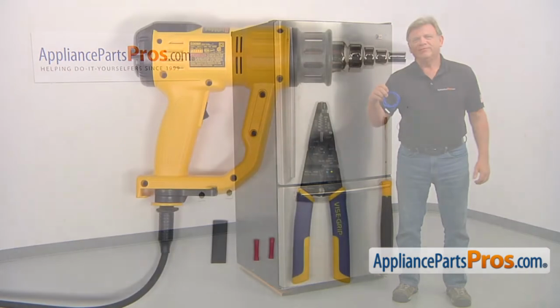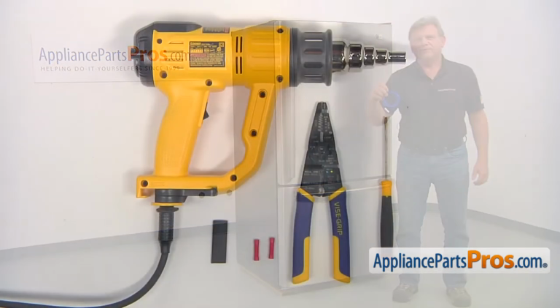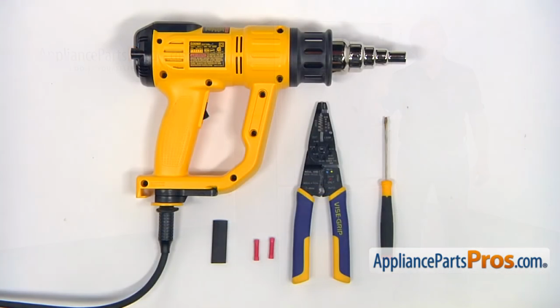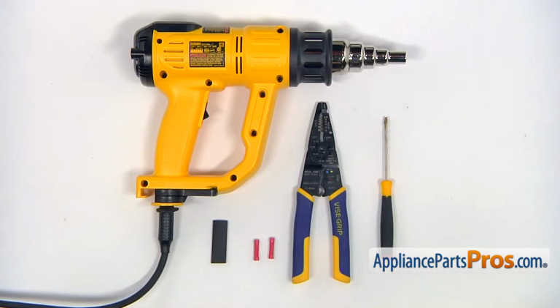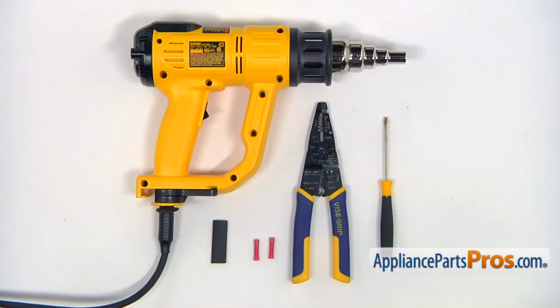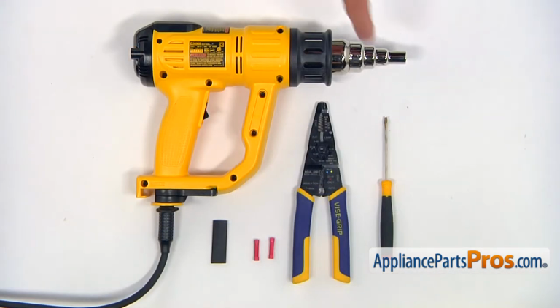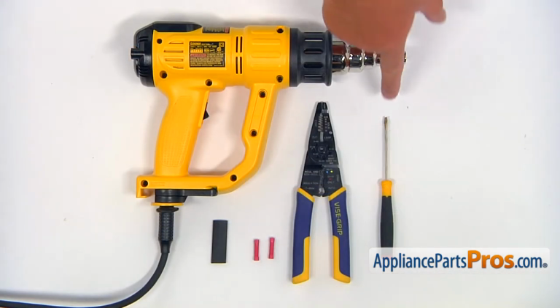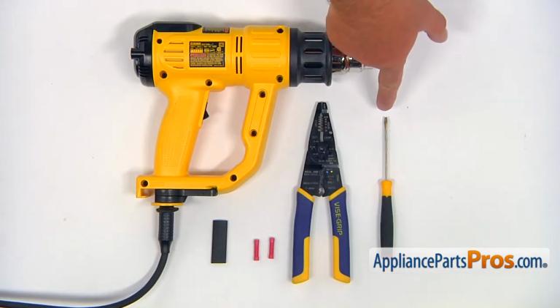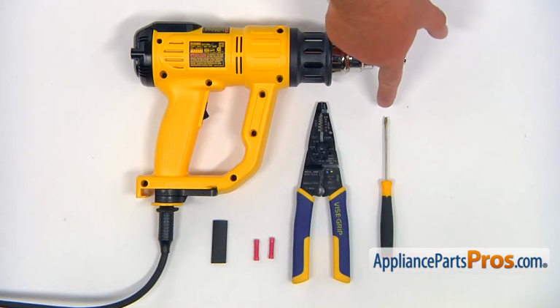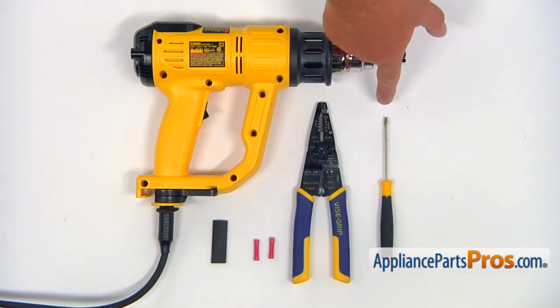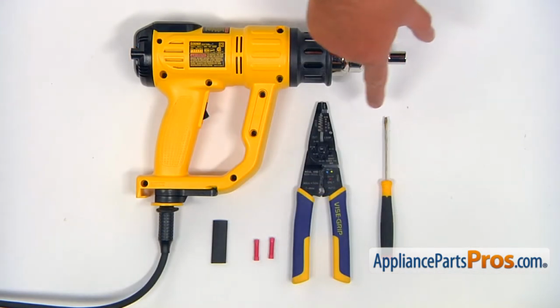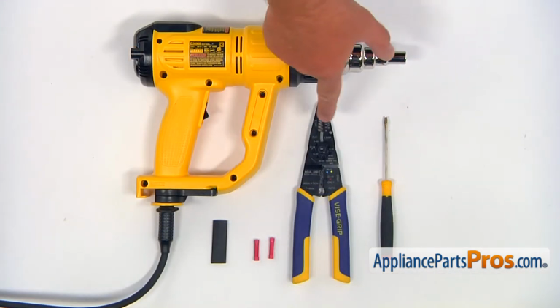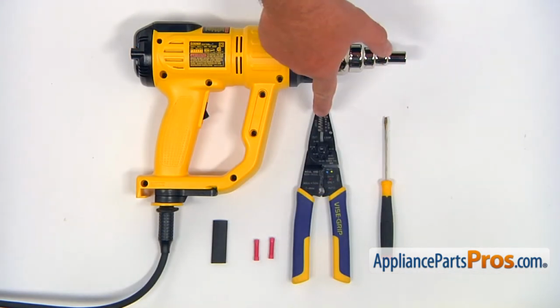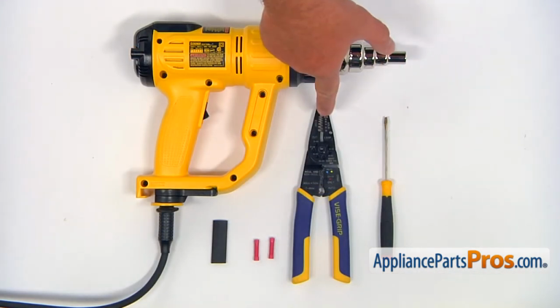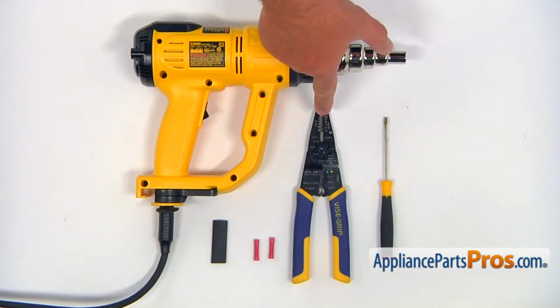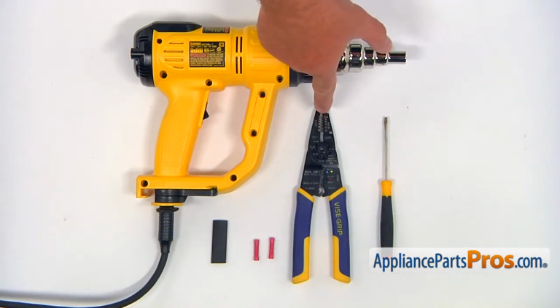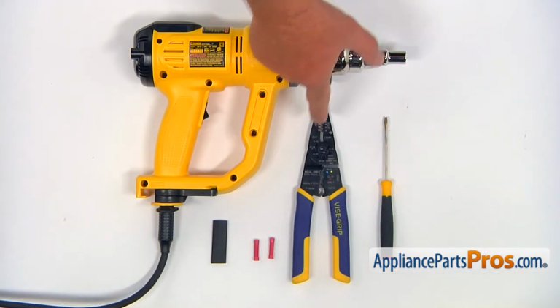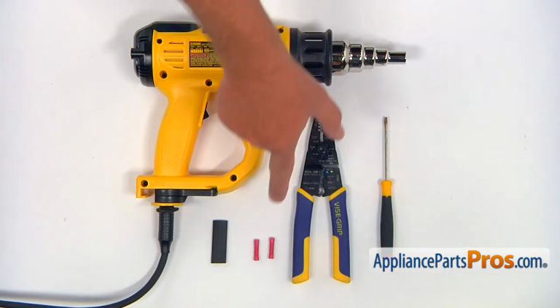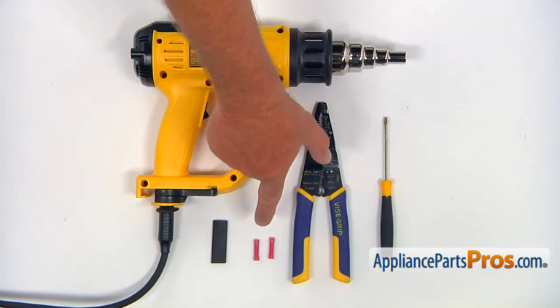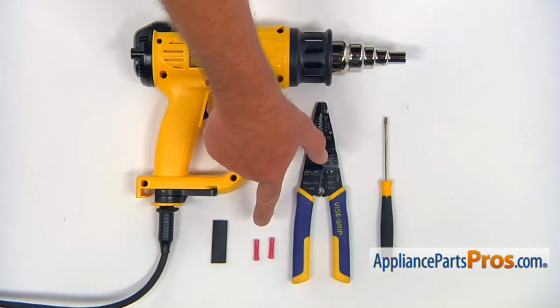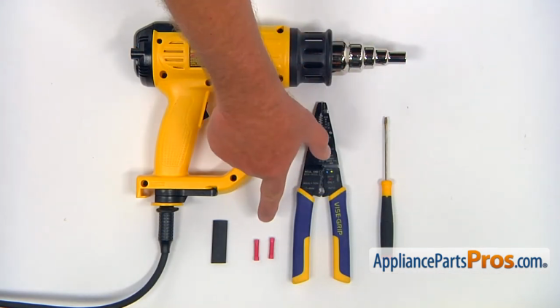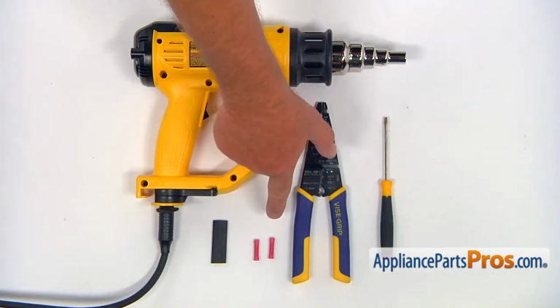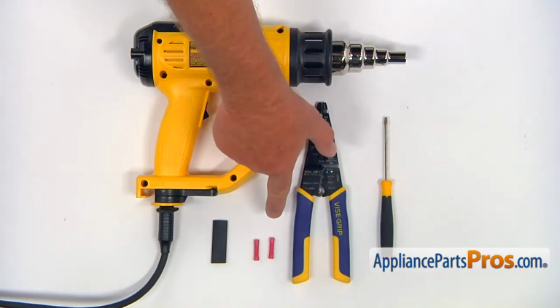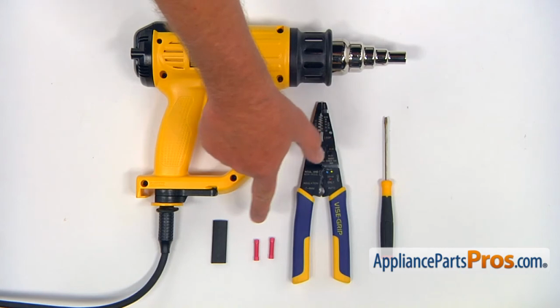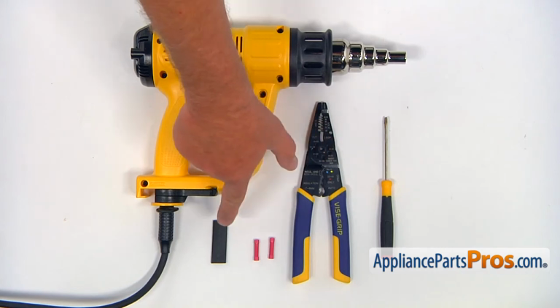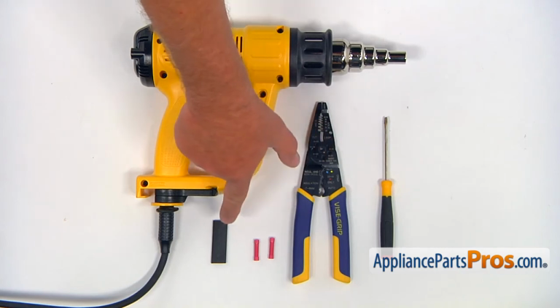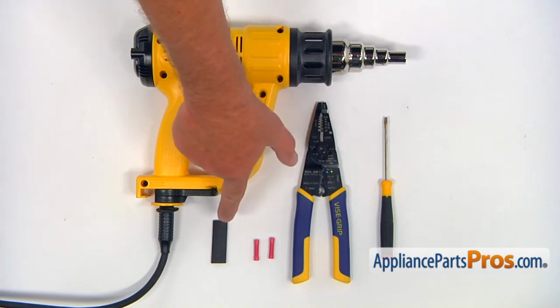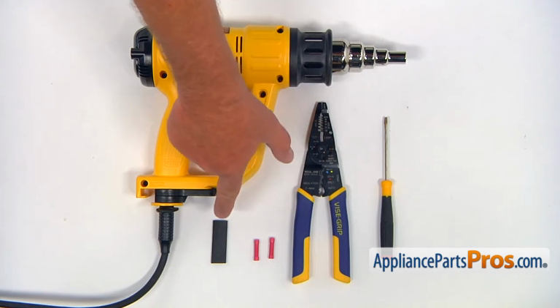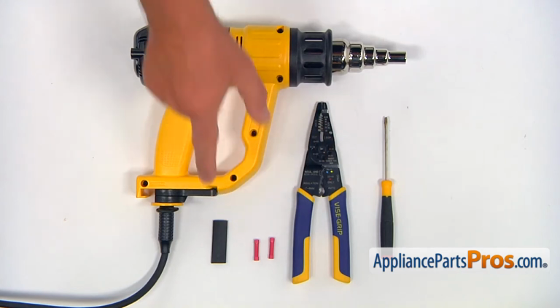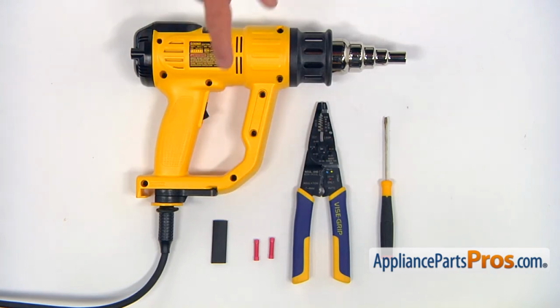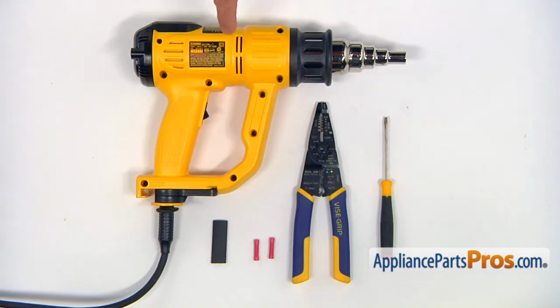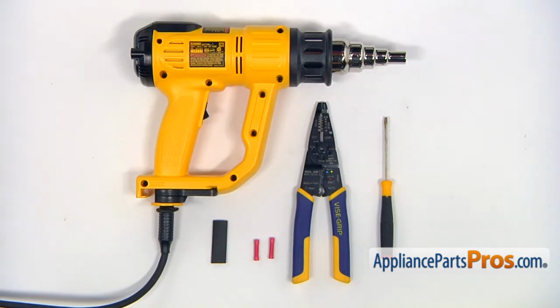For this job, we're going to need a flat glass screwdriver, a pair of wire strippers, a couple of butt connectors, heat shrink sleeve, and a heat gun.